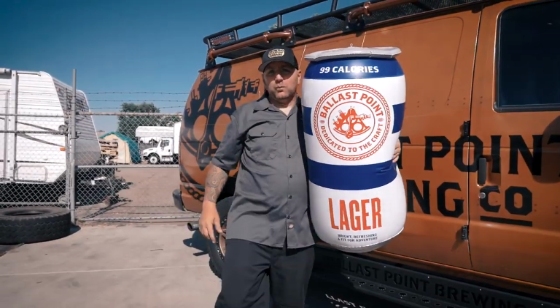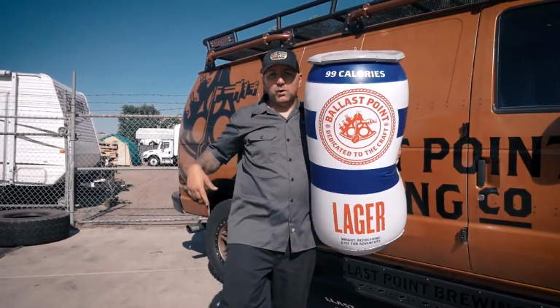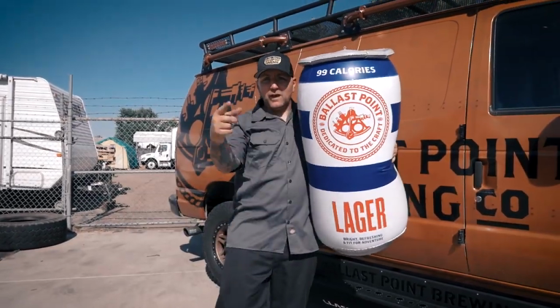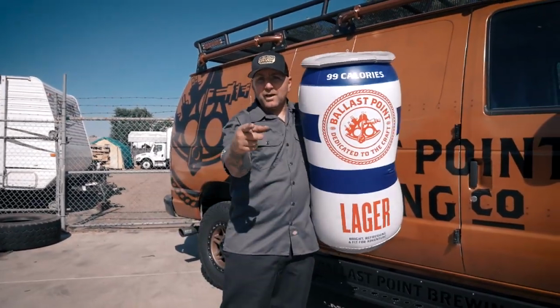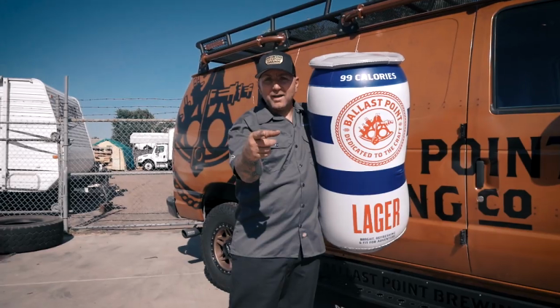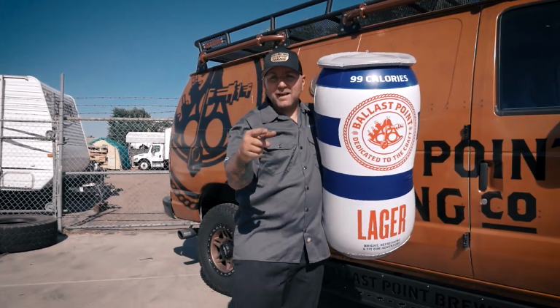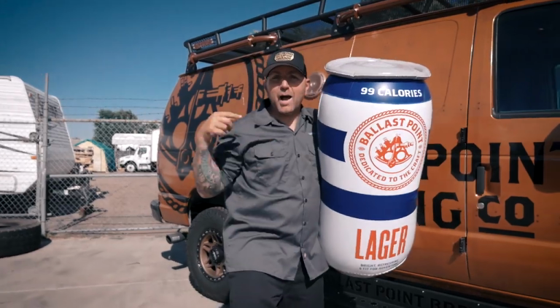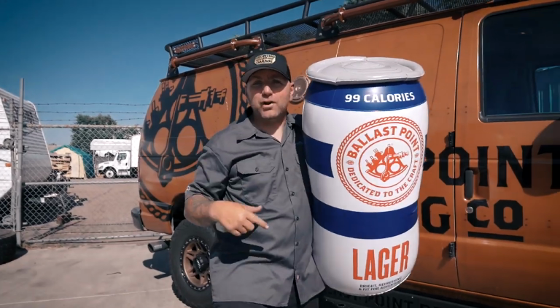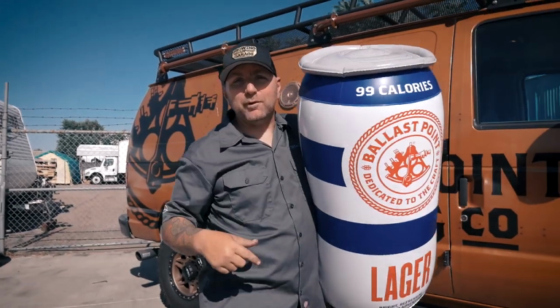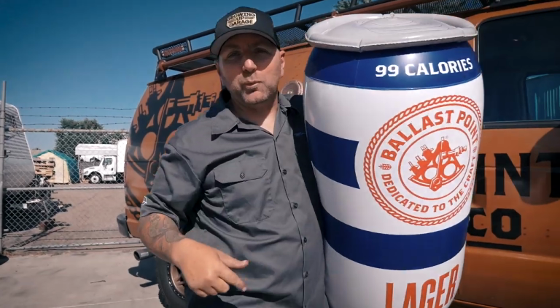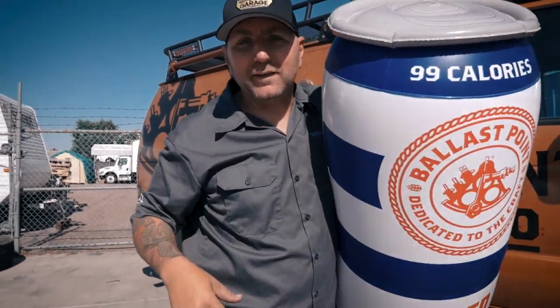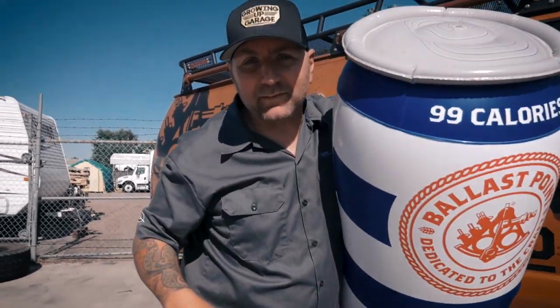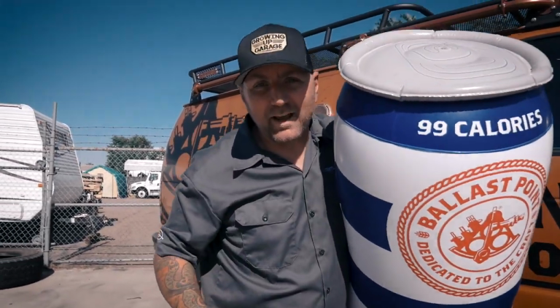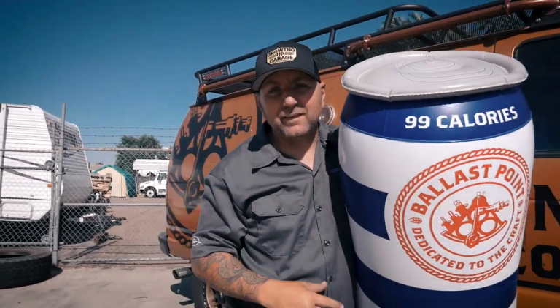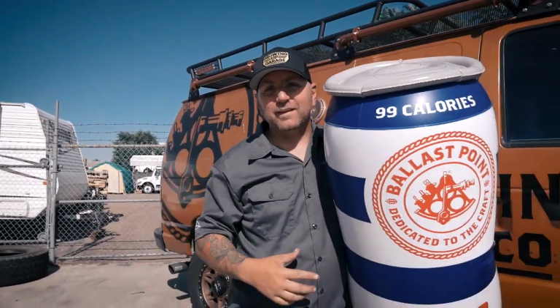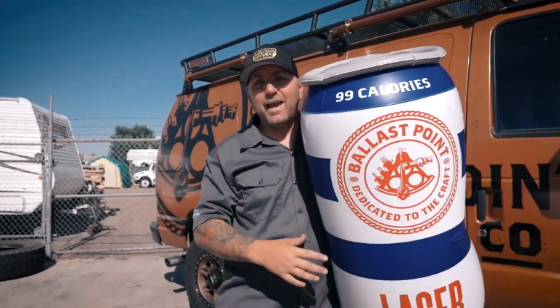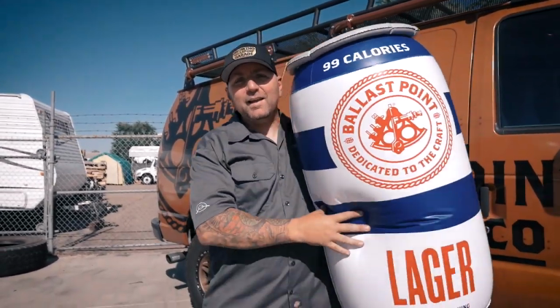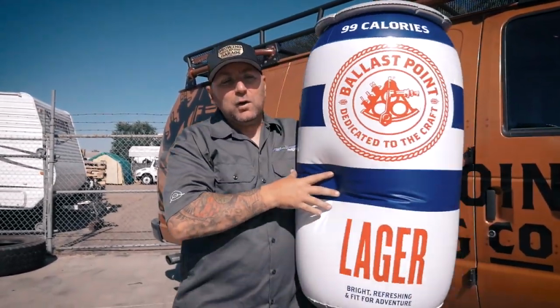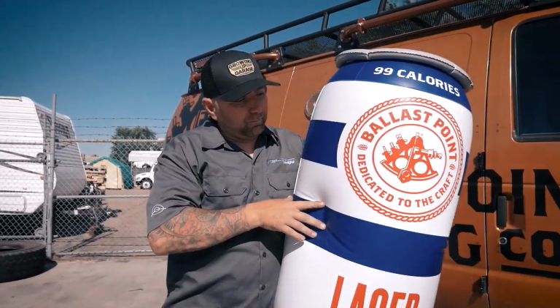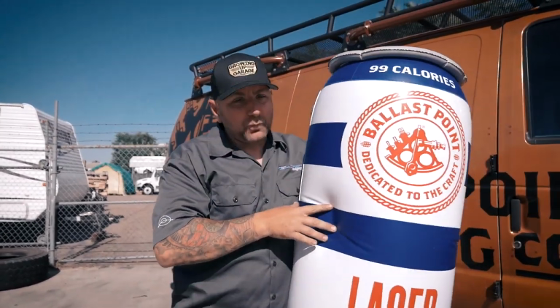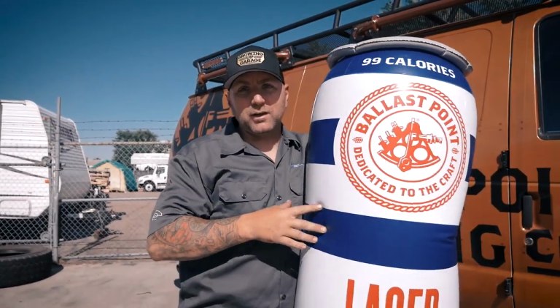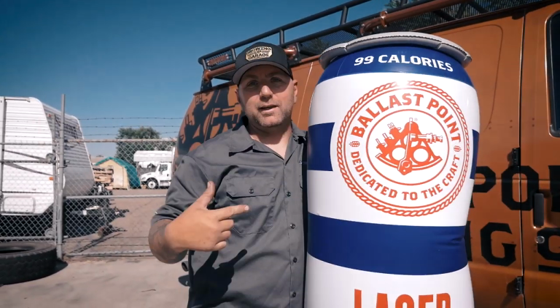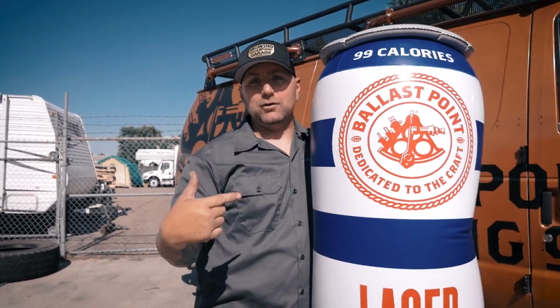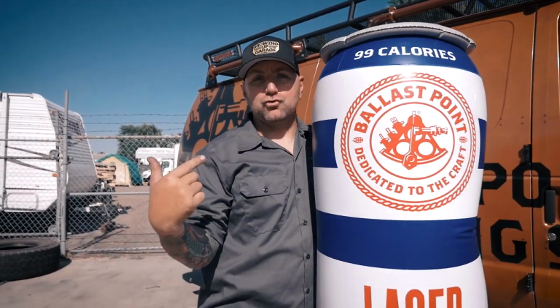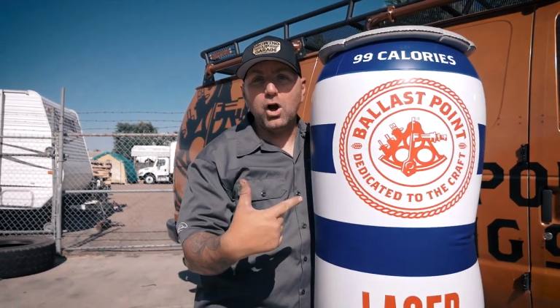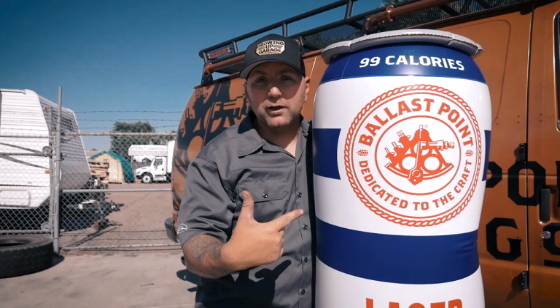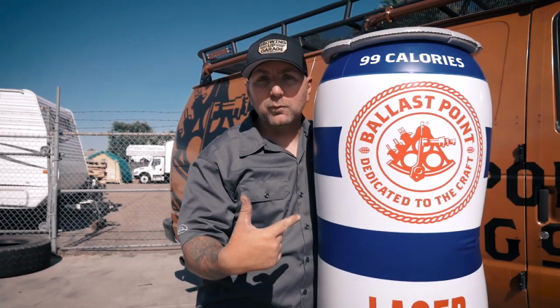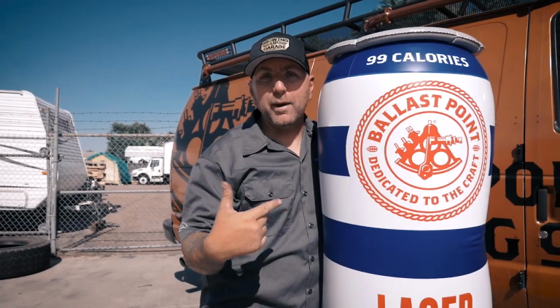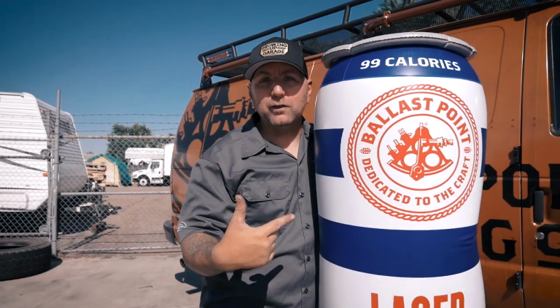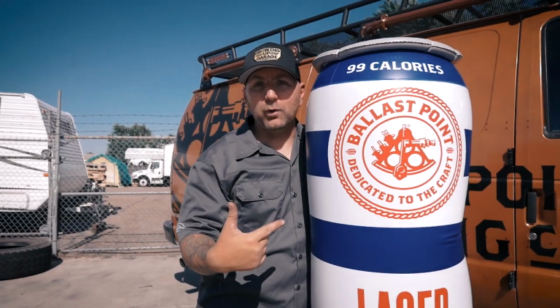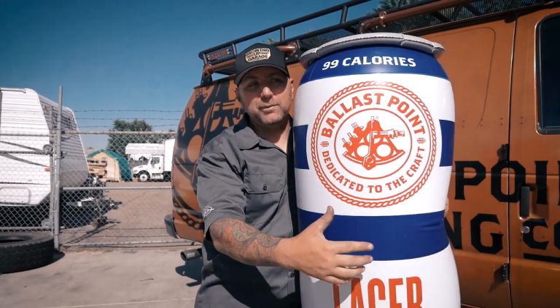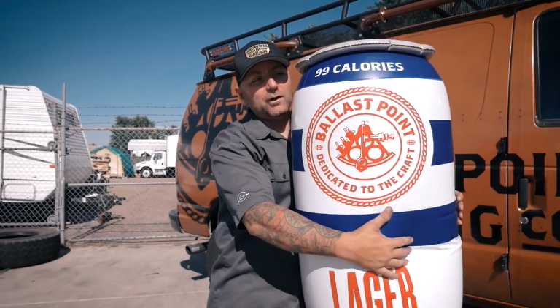What's up guys? I'm Jeremy from Welltech Designs and today we're getting drunk with Ballast Point beer.